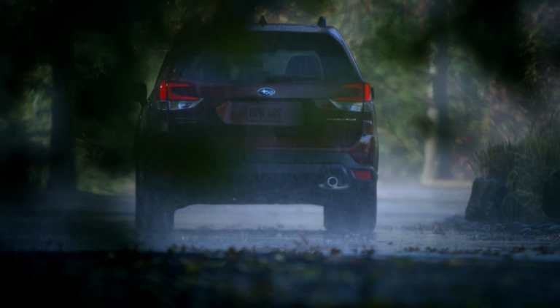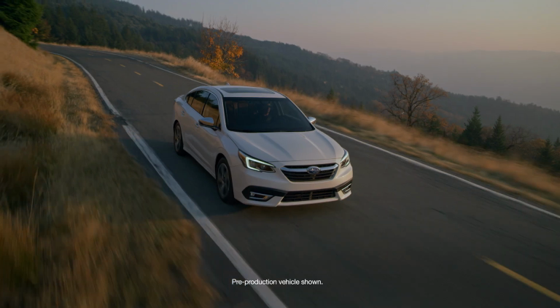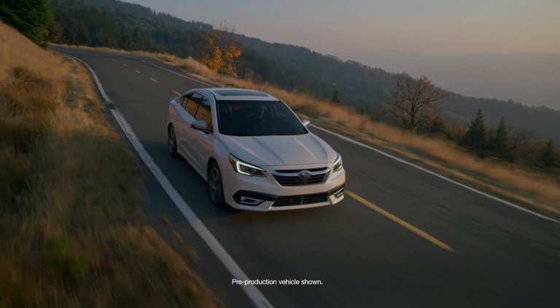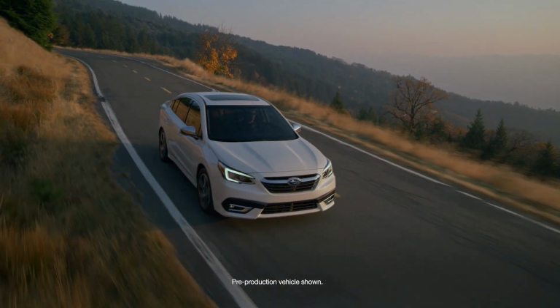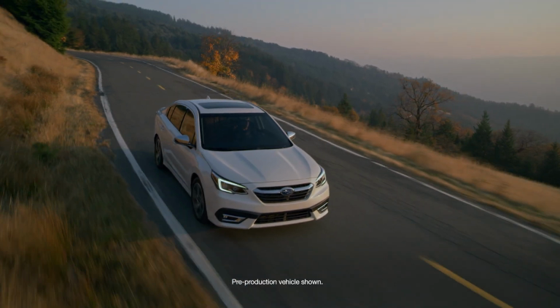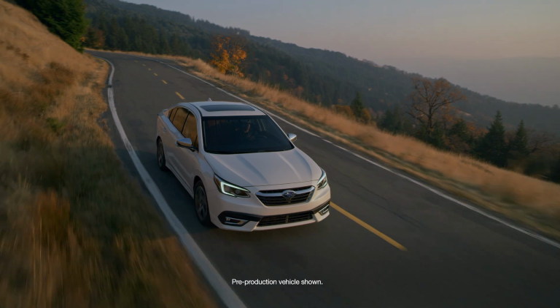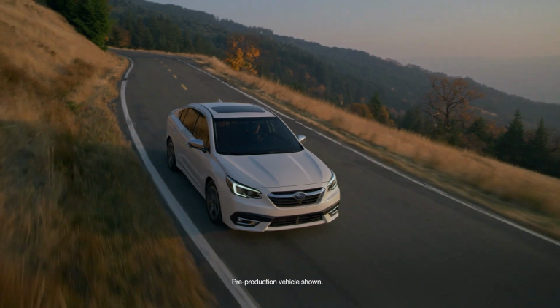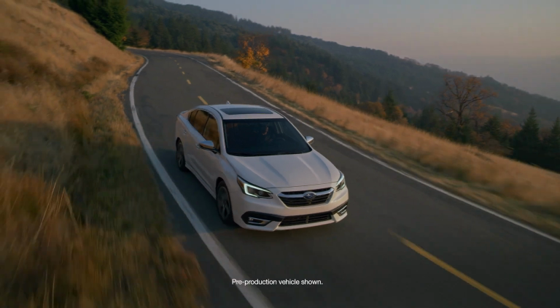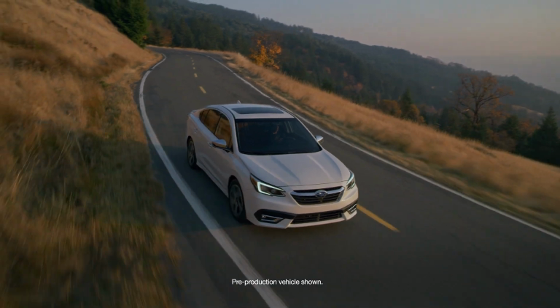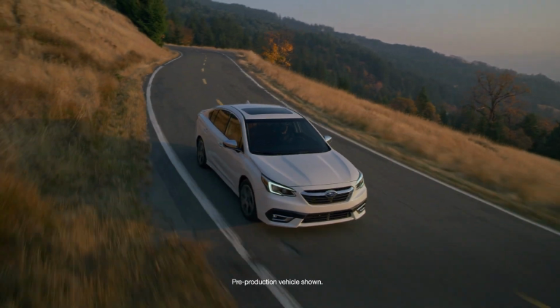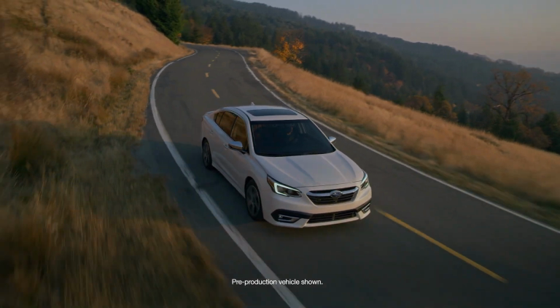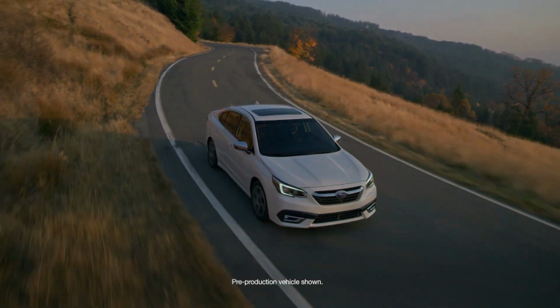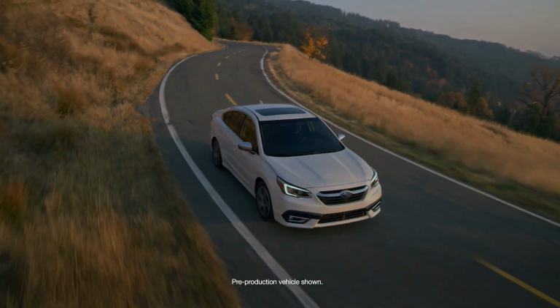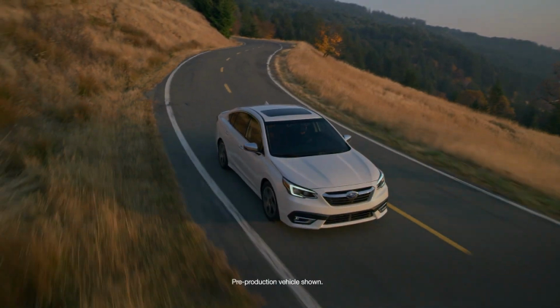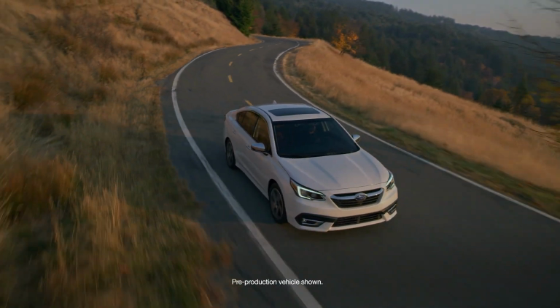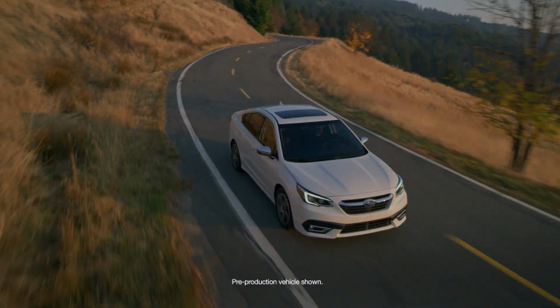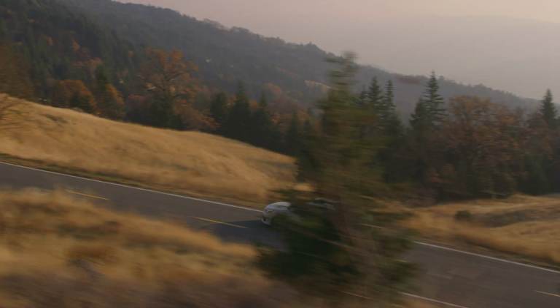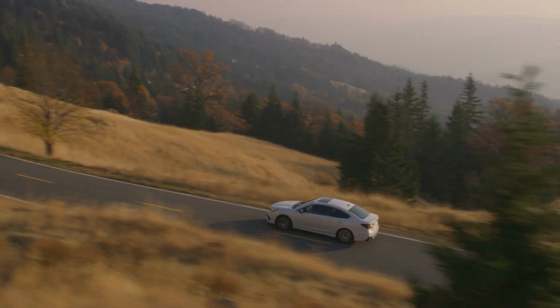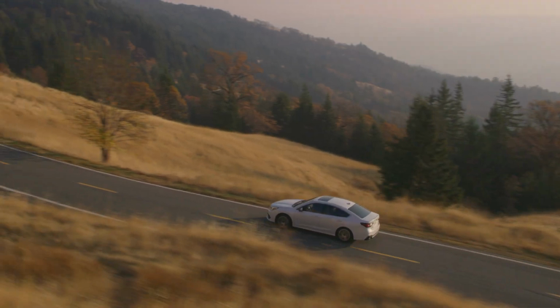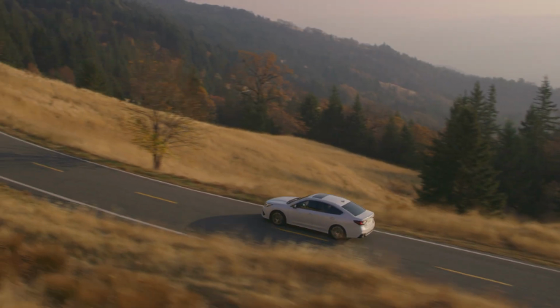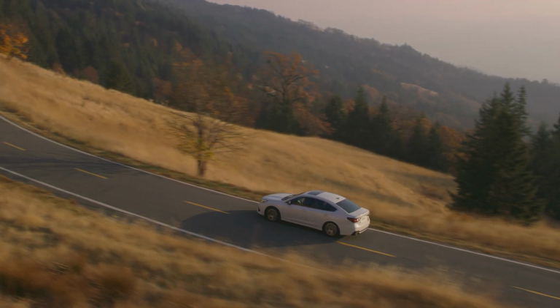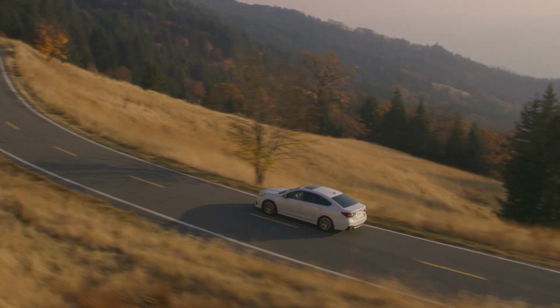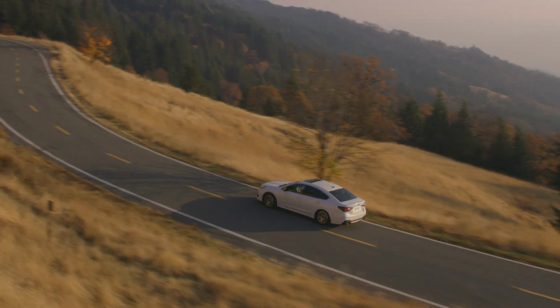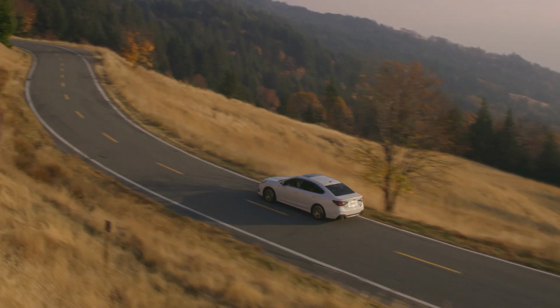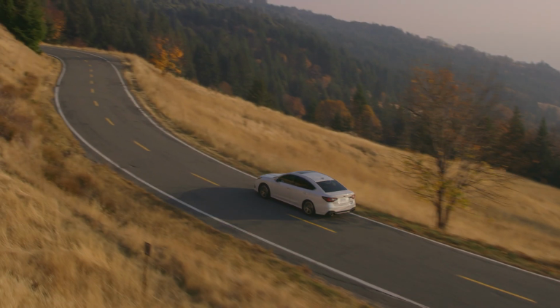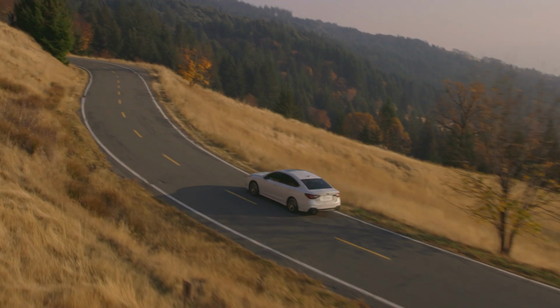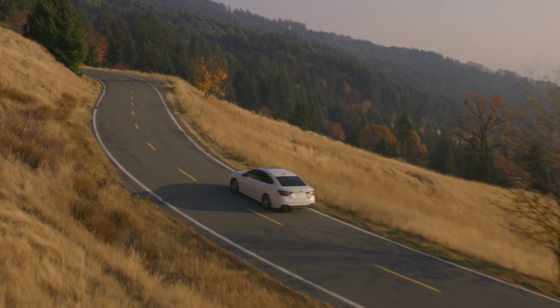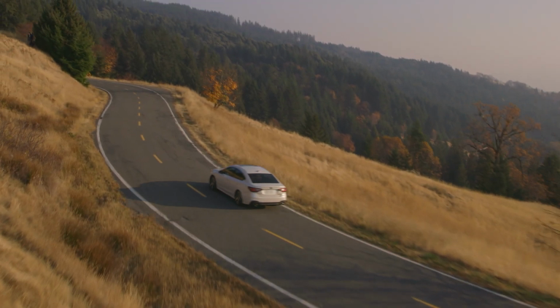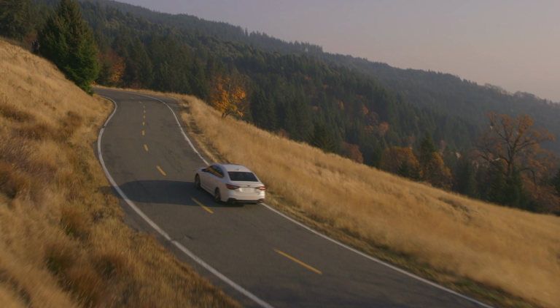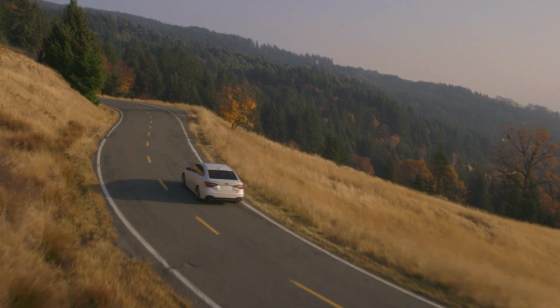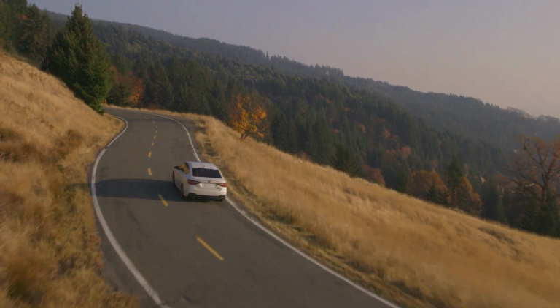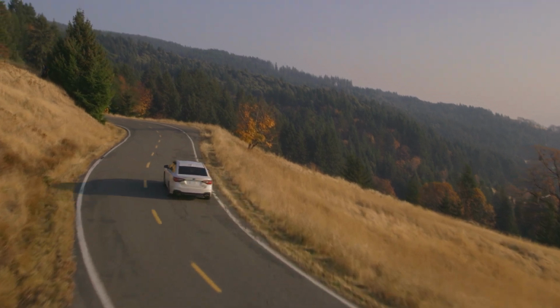So it's no wonder Subaru is a leader in all-wheel drive technology and the brand people trust for making the most of life's adventures.